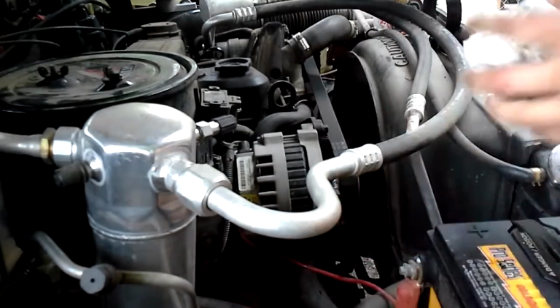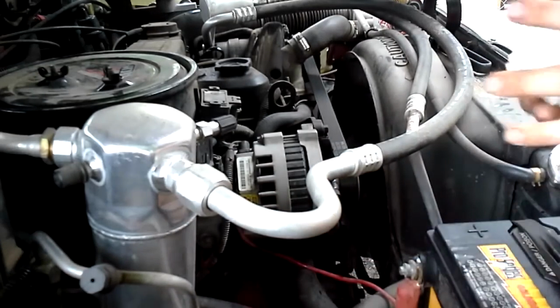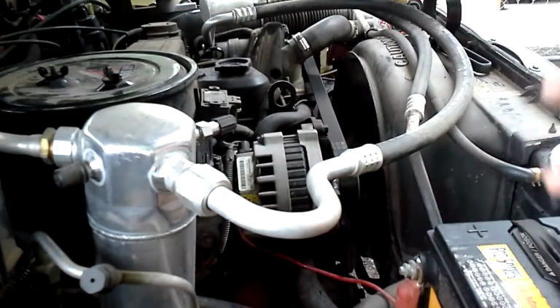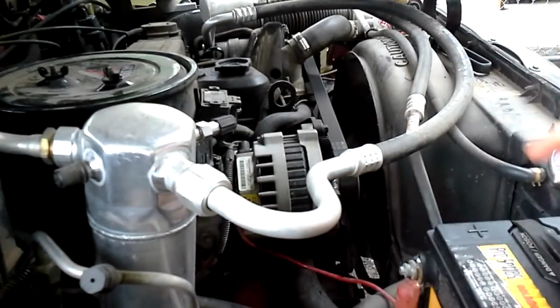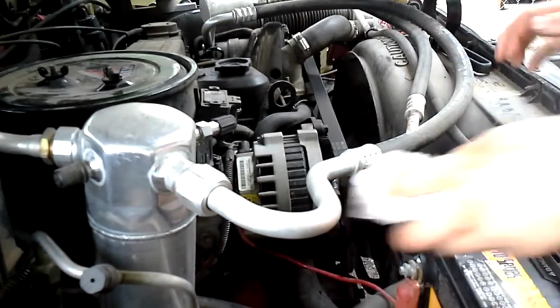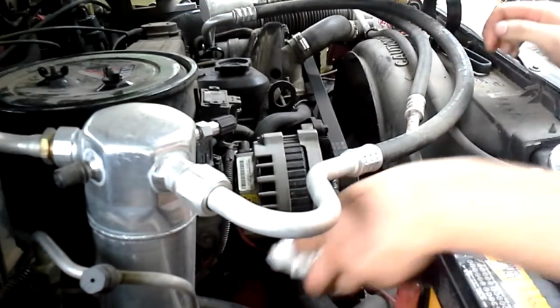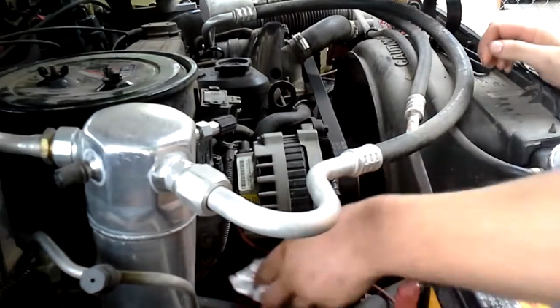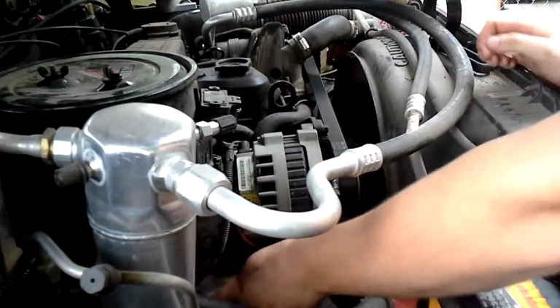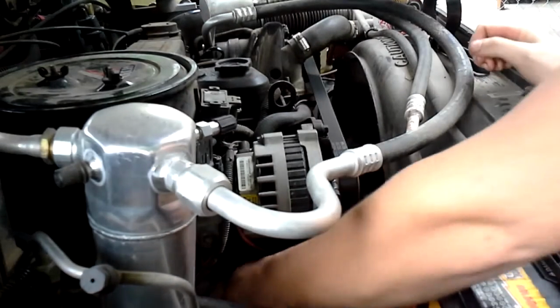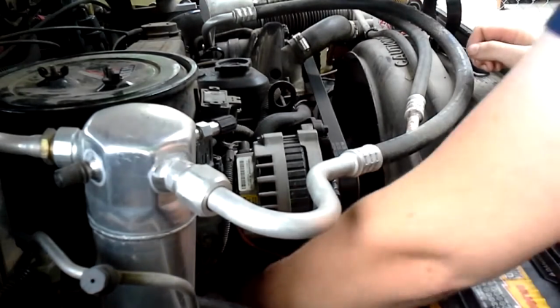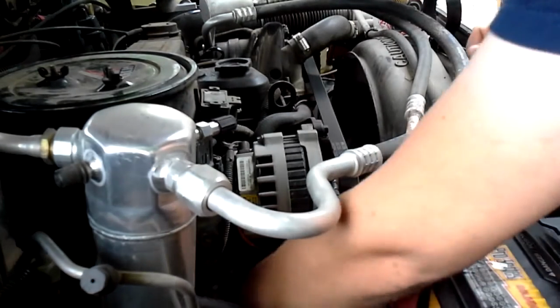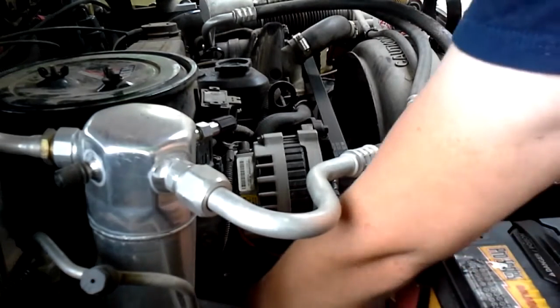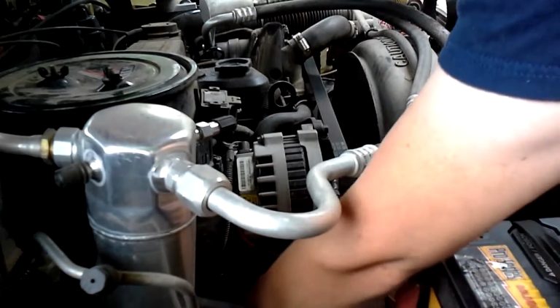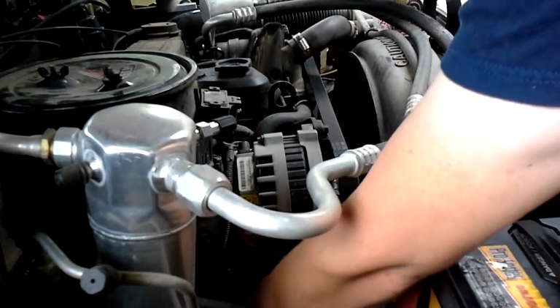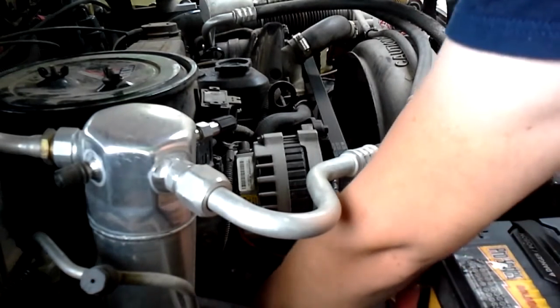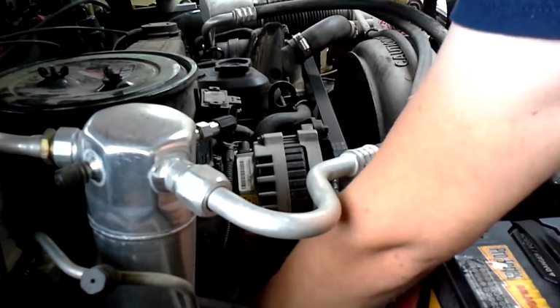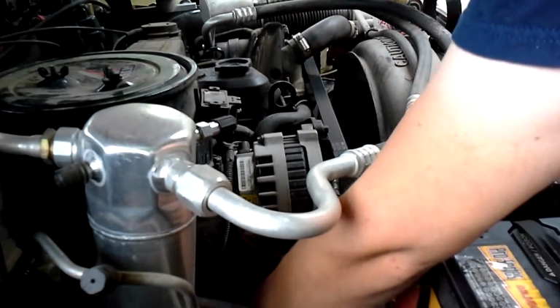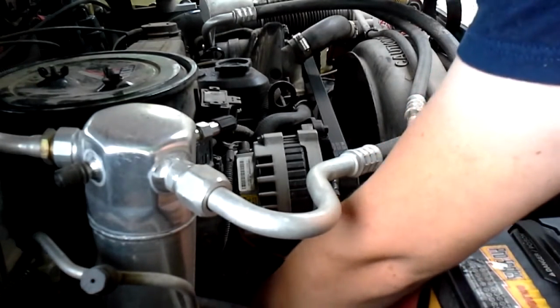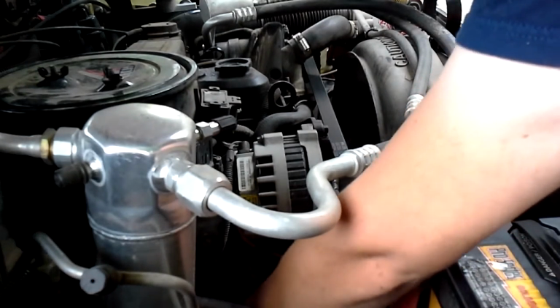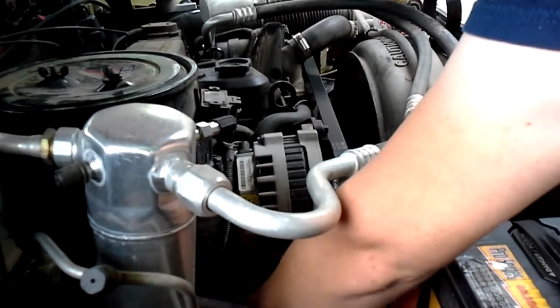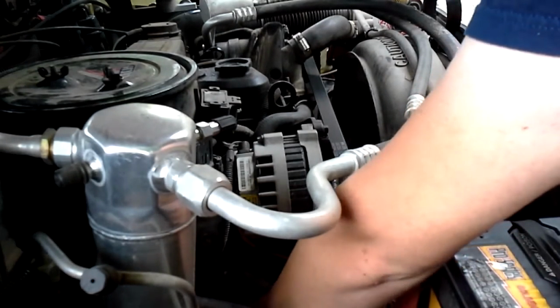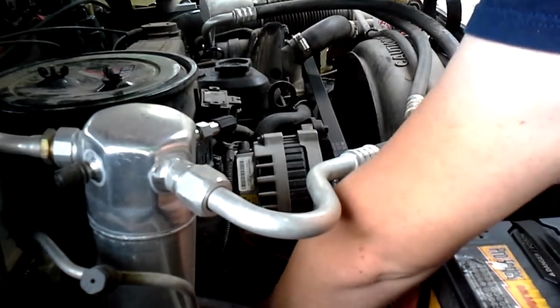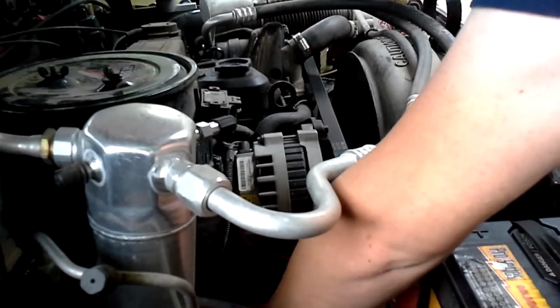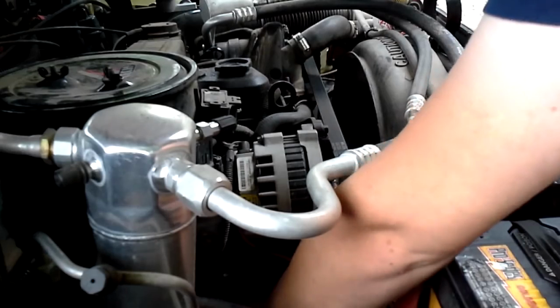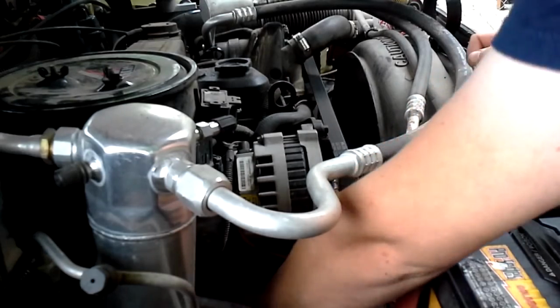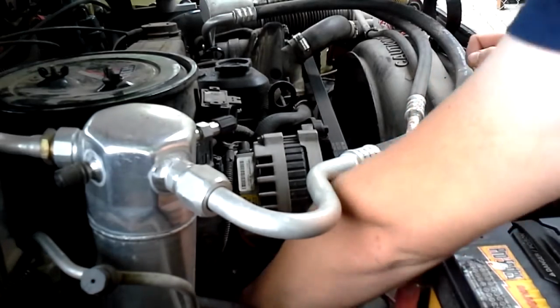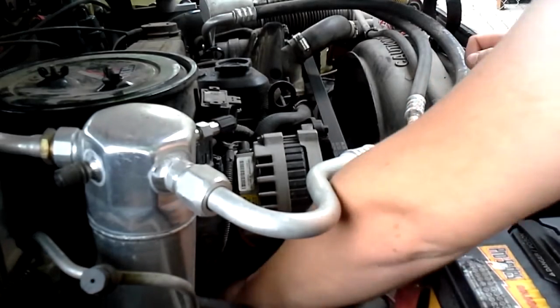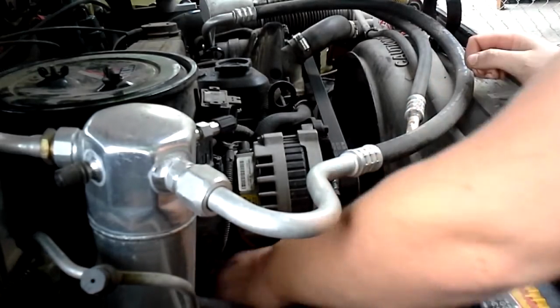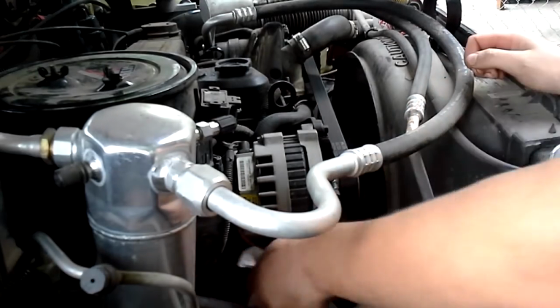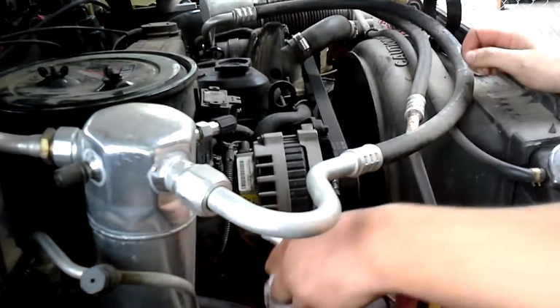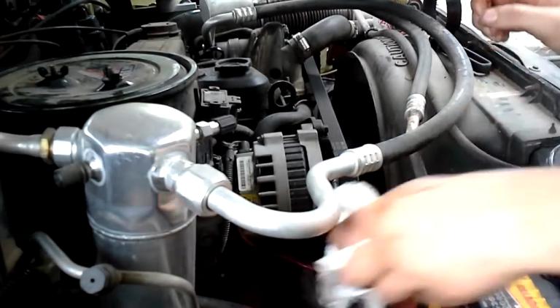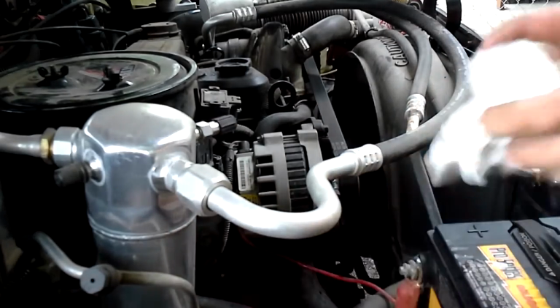I like these new Purolator filters — they're red. It kind of looks cool, I think.